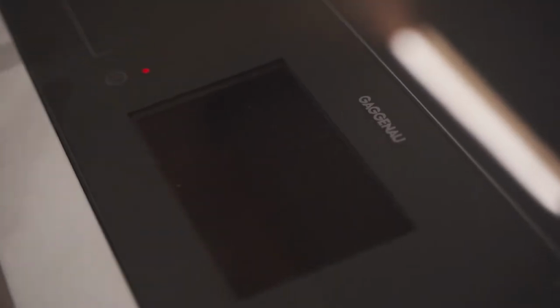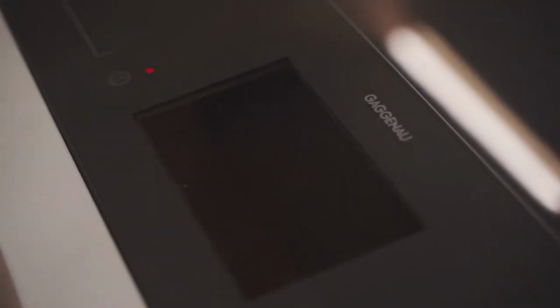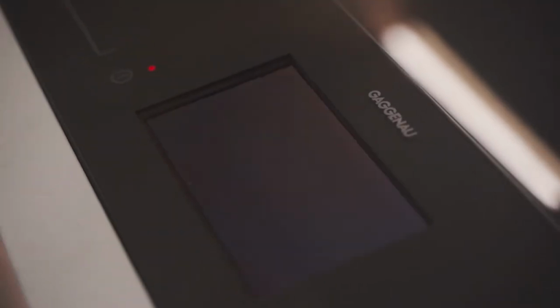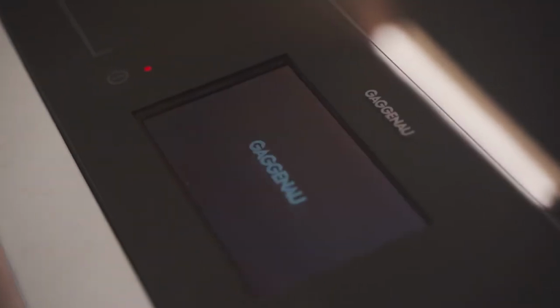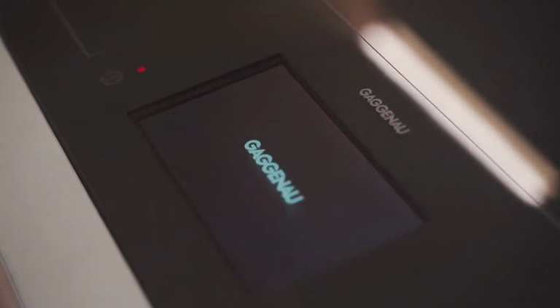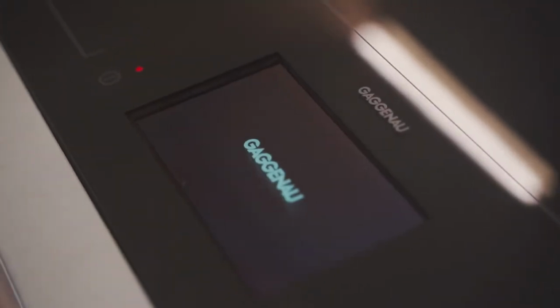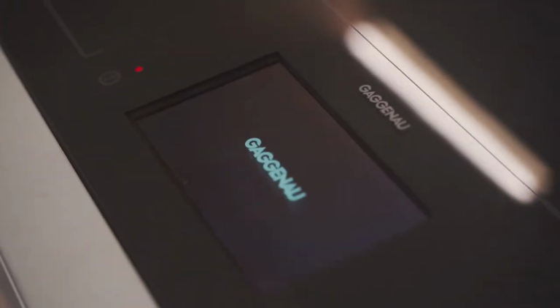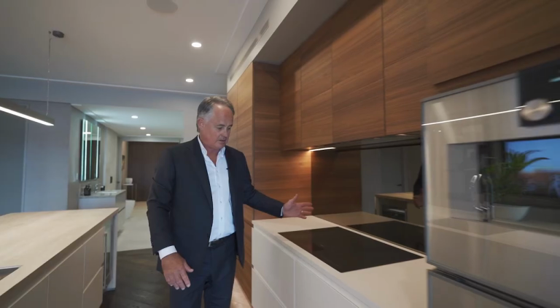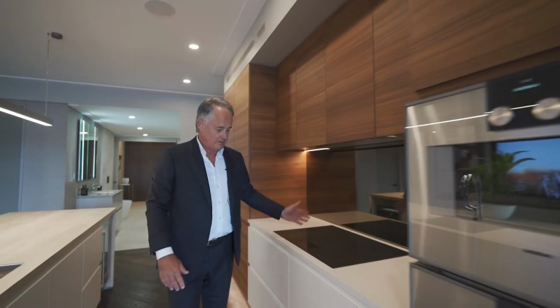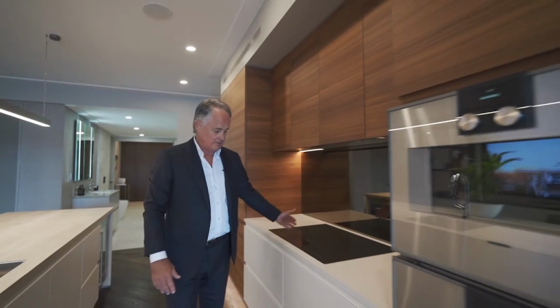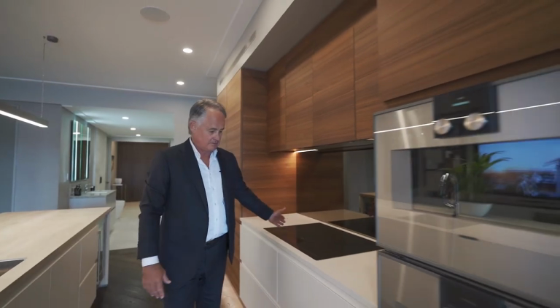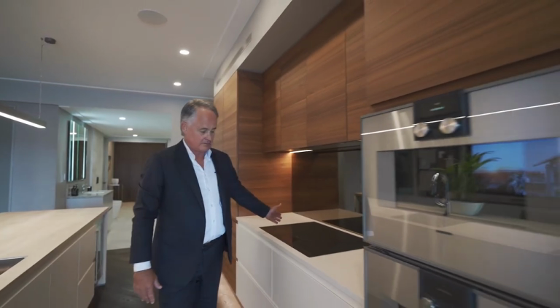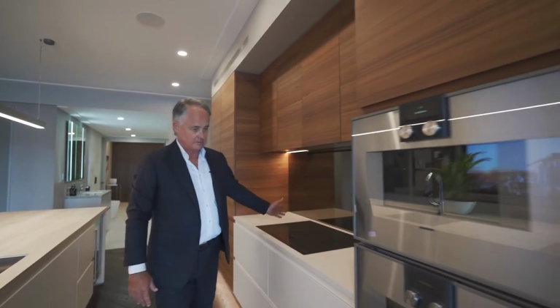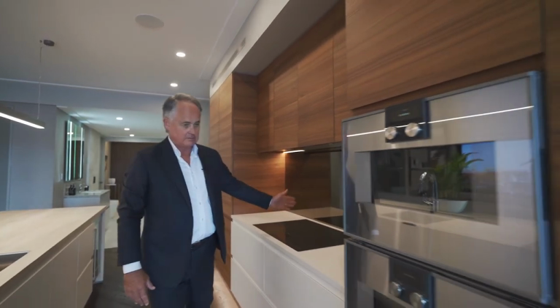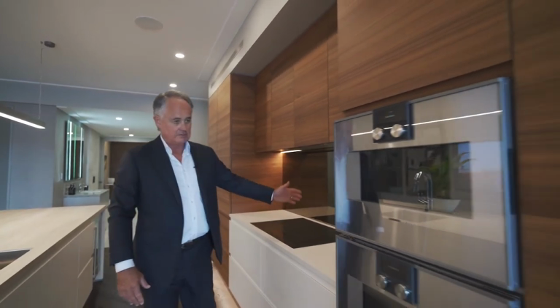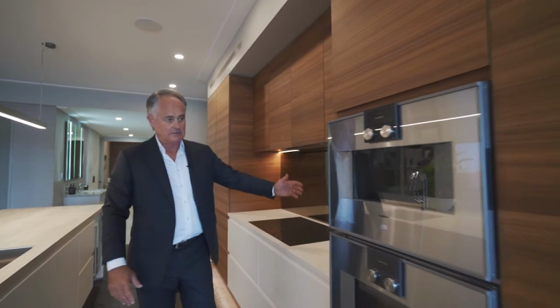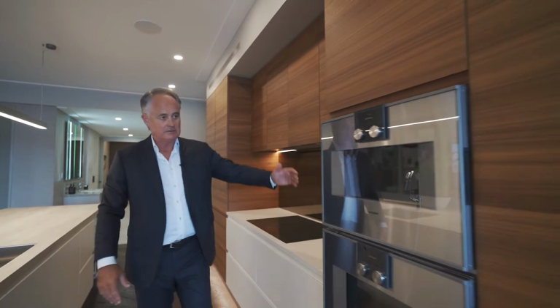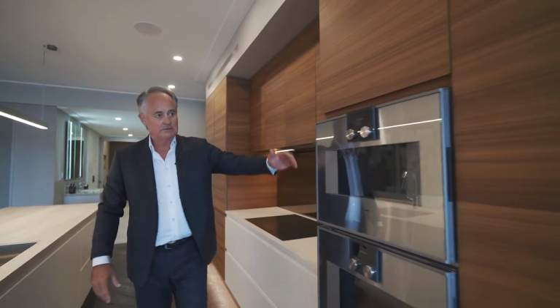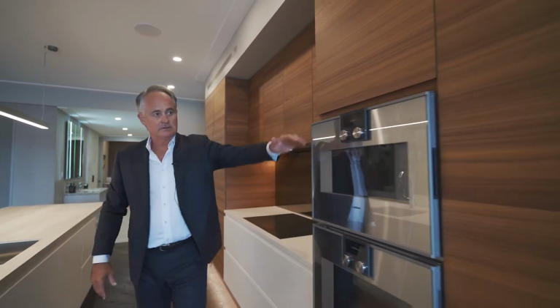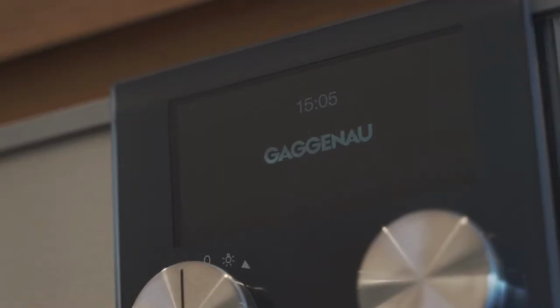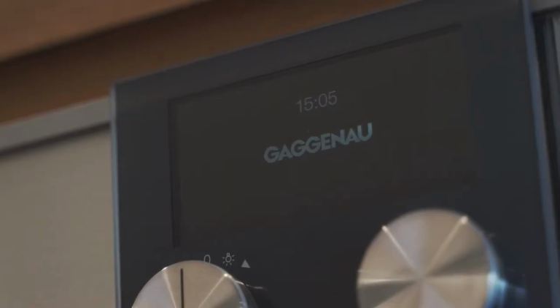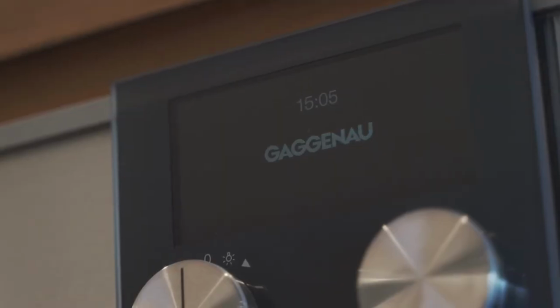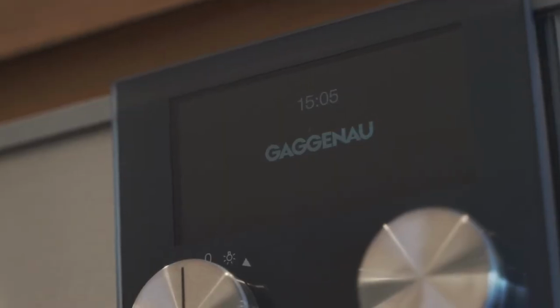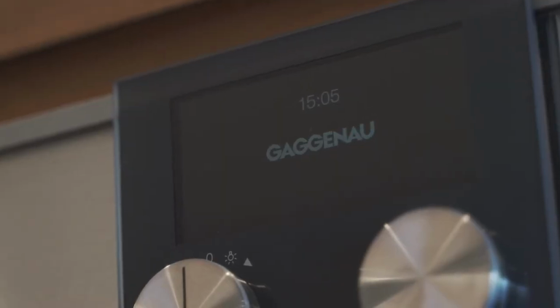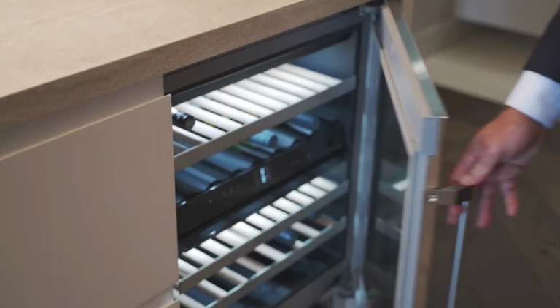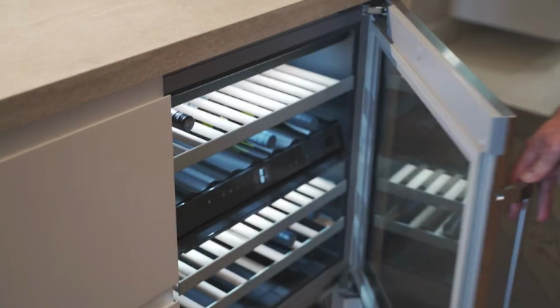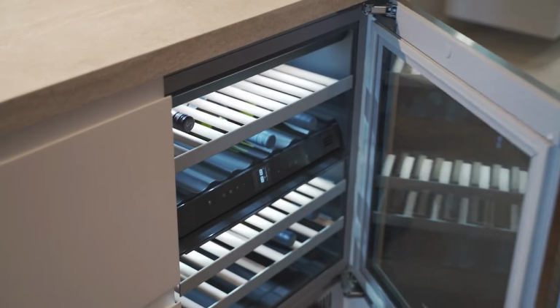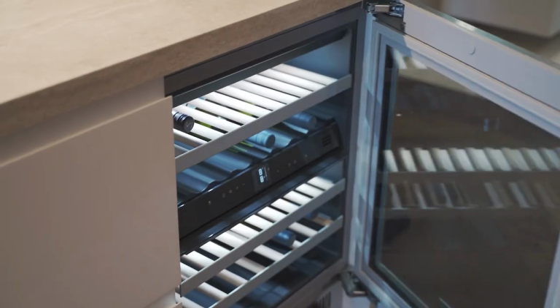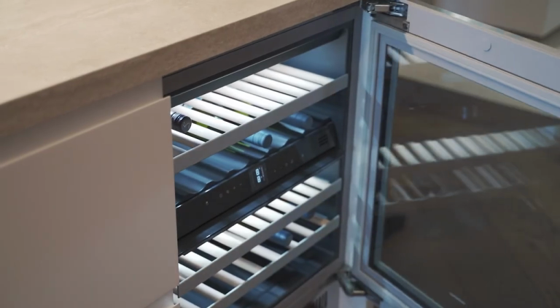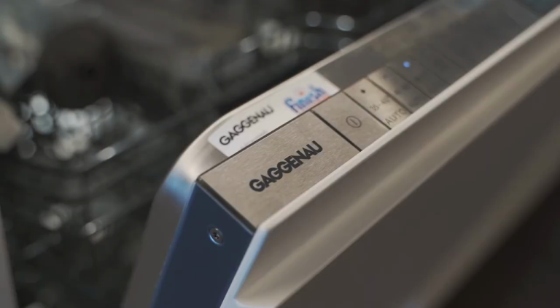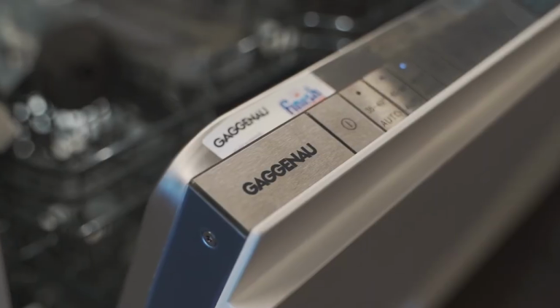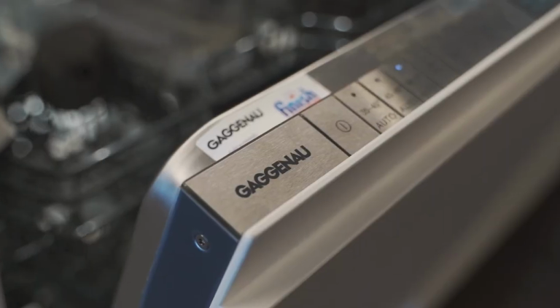Kitchen whiteware includes the Gaggenau induction cook hob, dual ovens with an optional wine fridge and dishwashers.